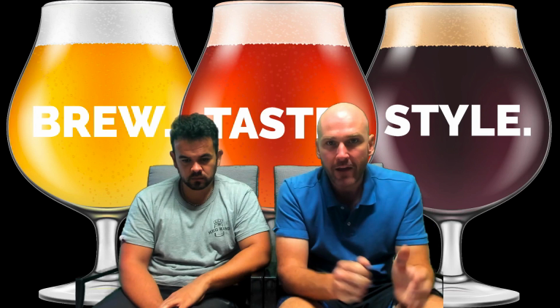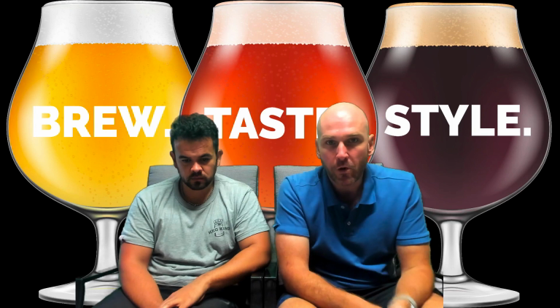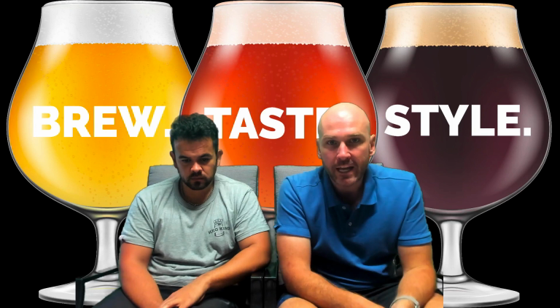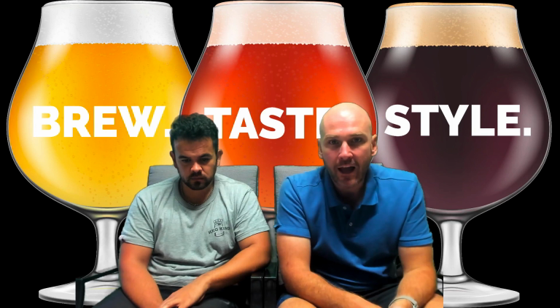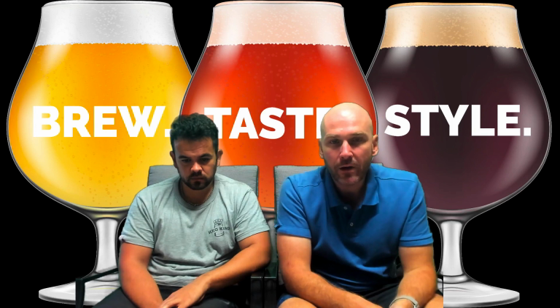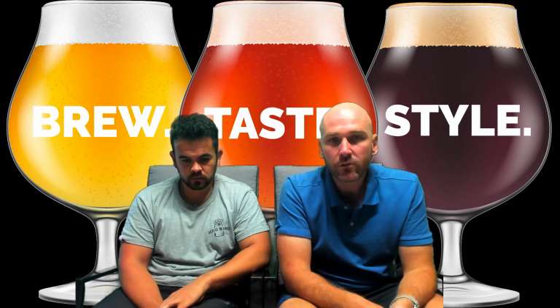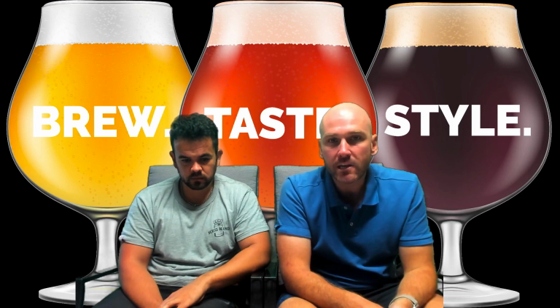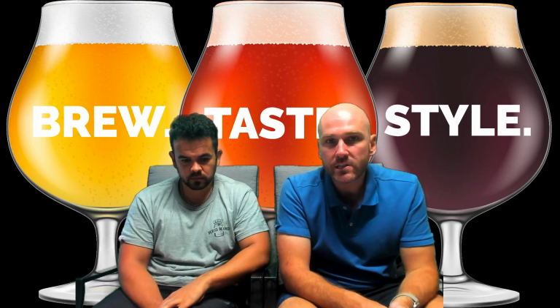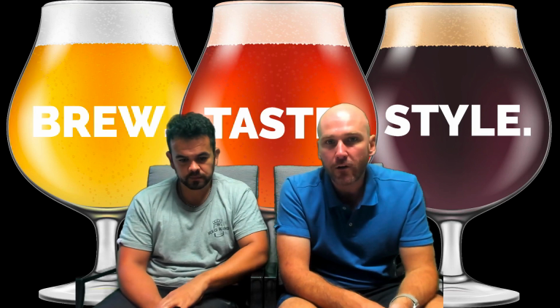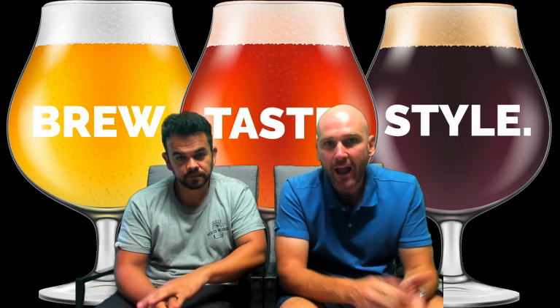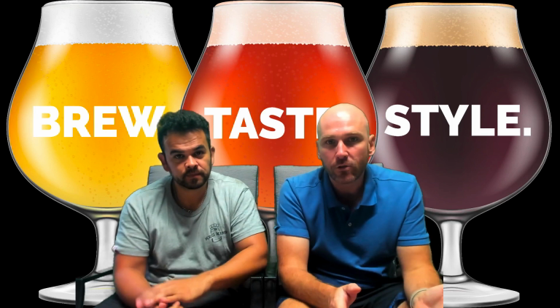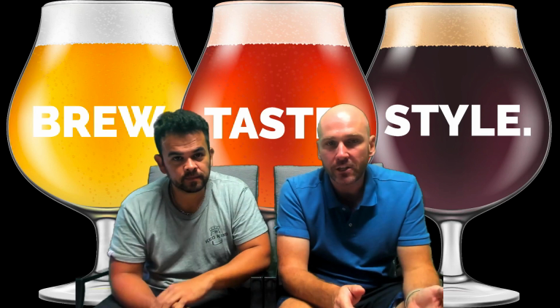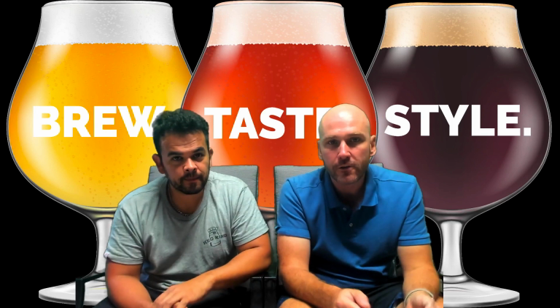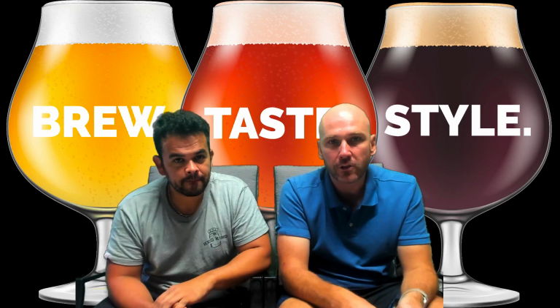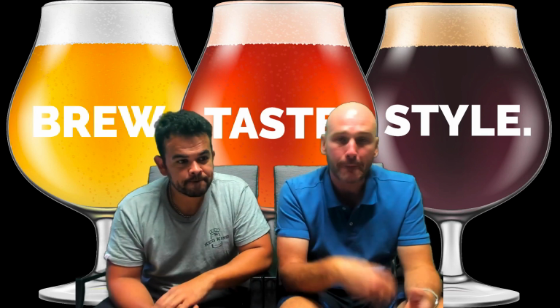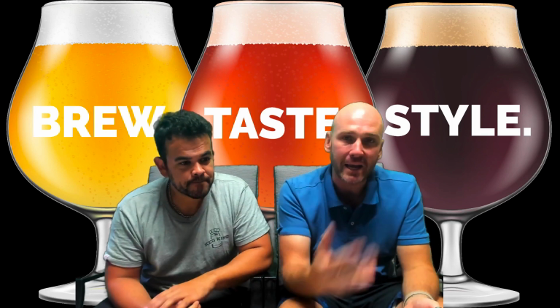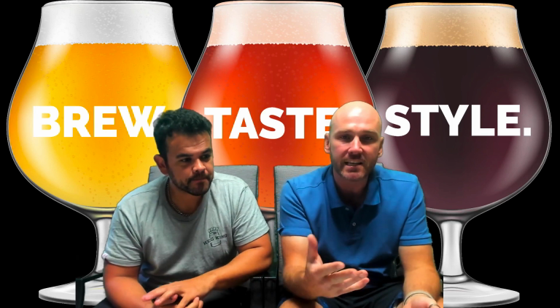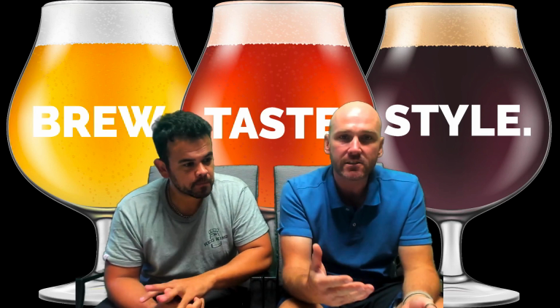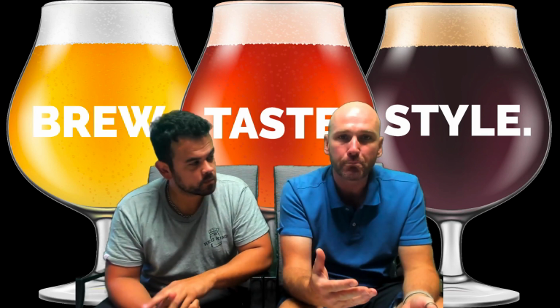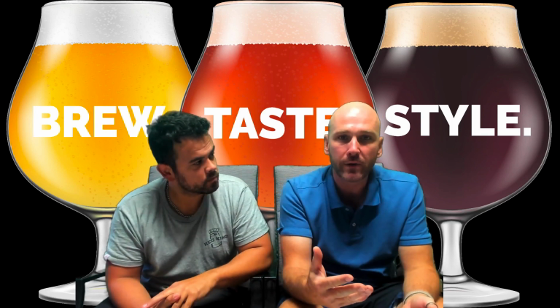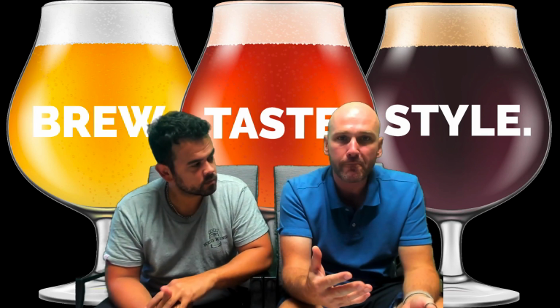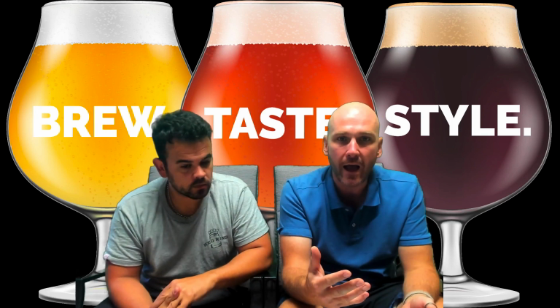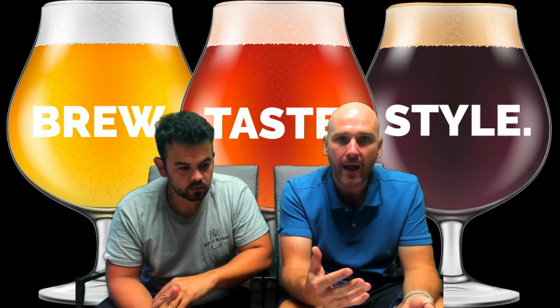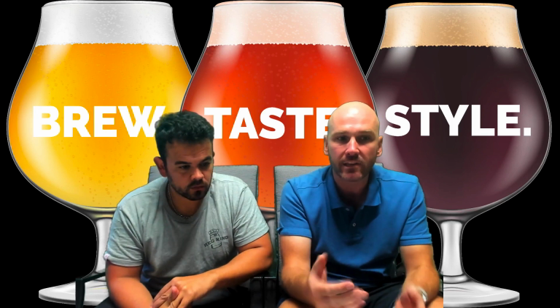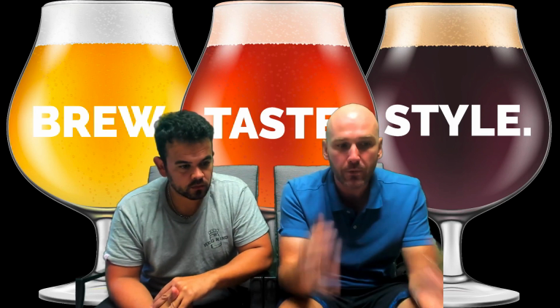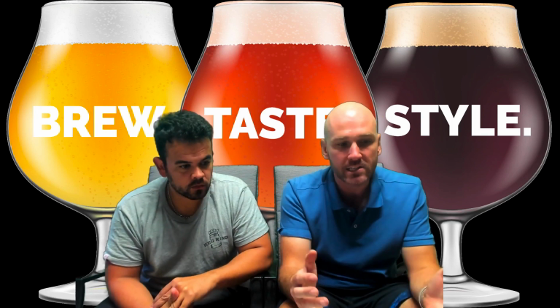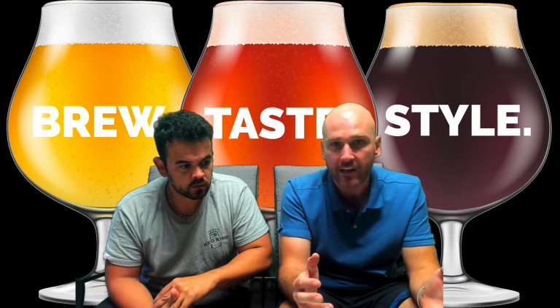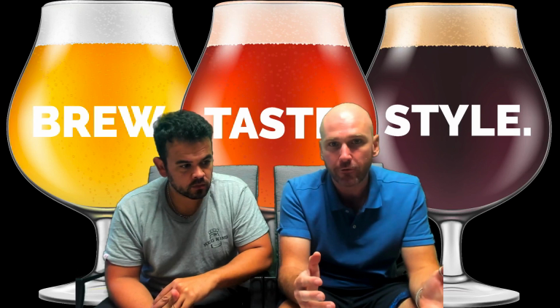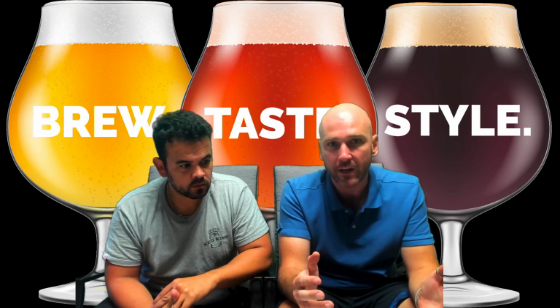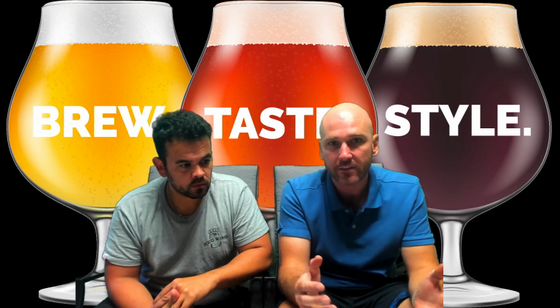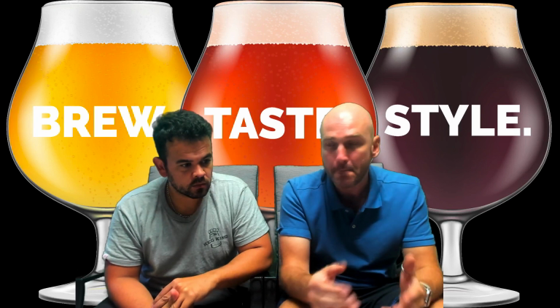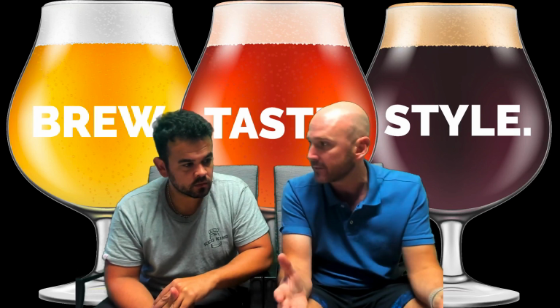Hey everybody, we're going to do a series of how-to videos for the basics of brewing and today we're going to start off with milling.